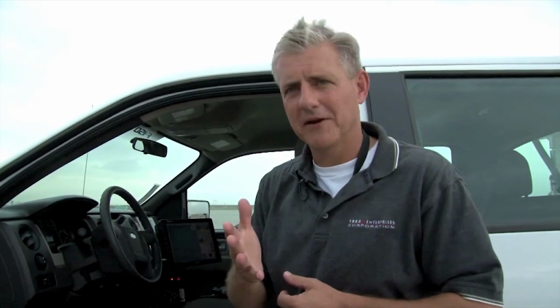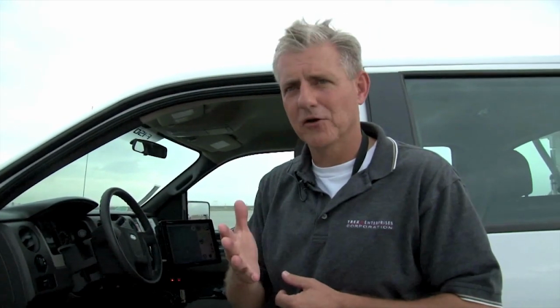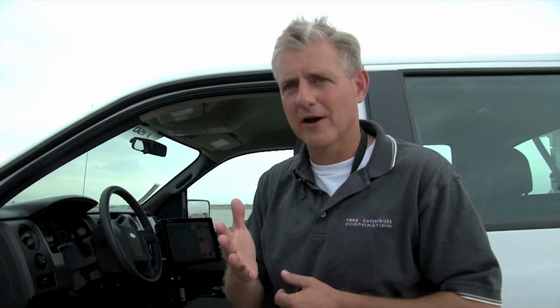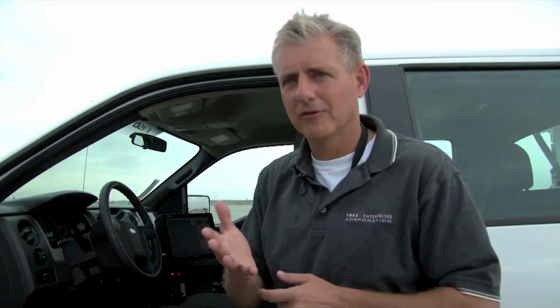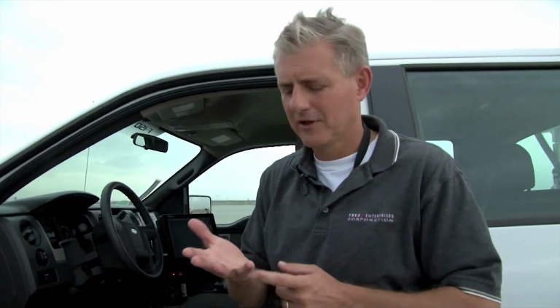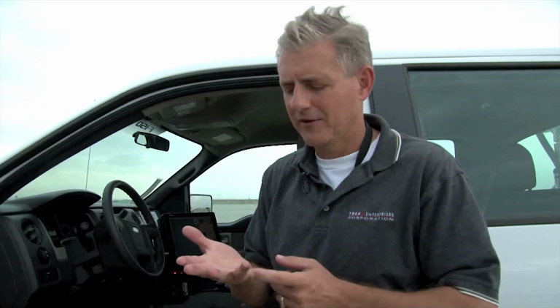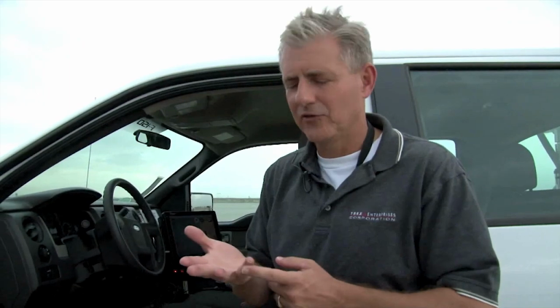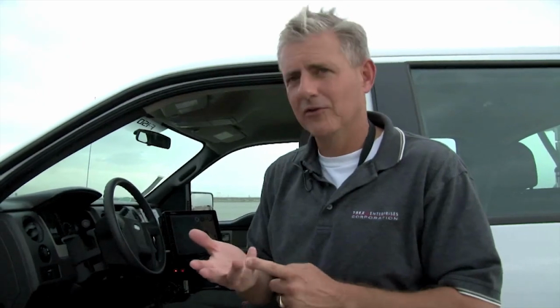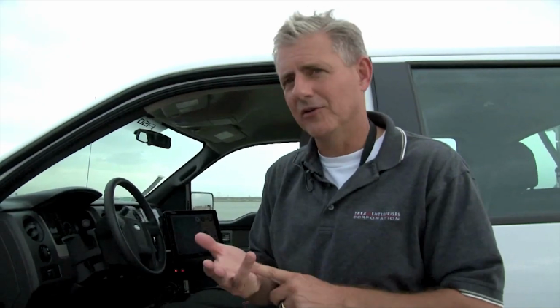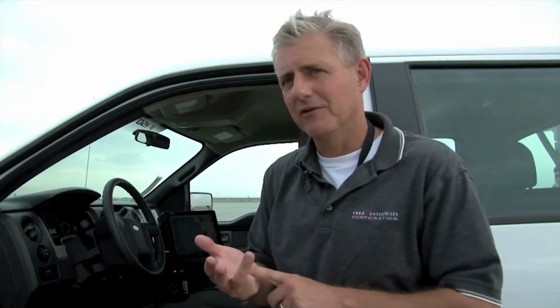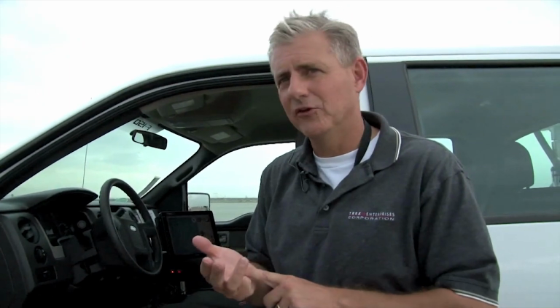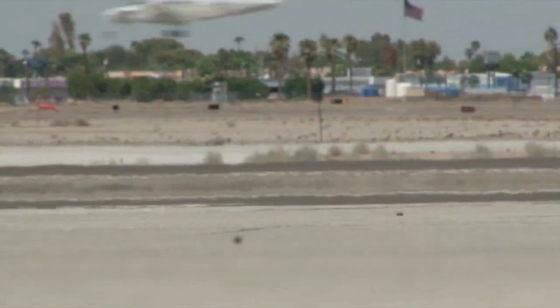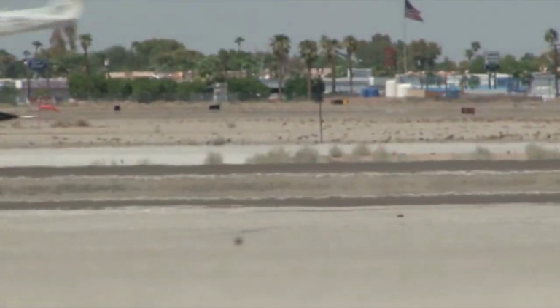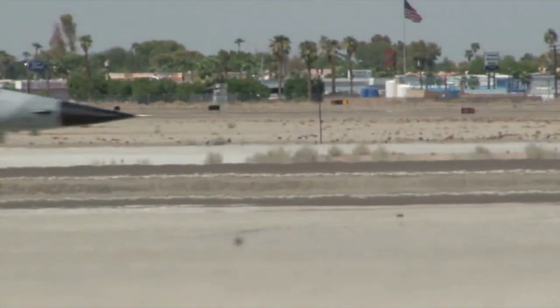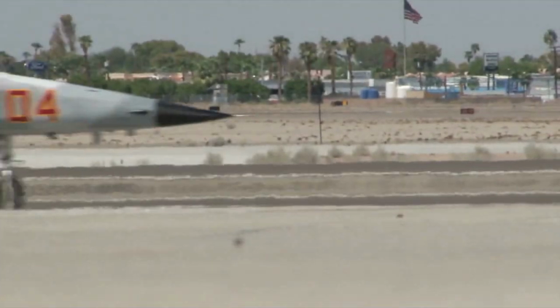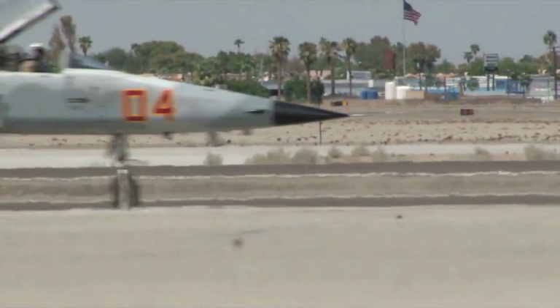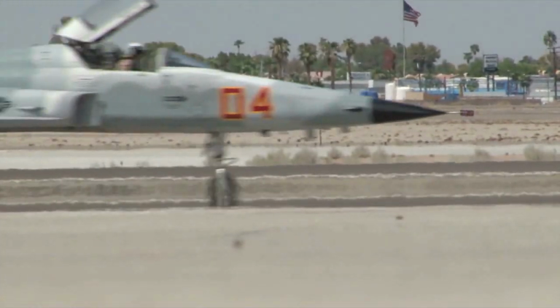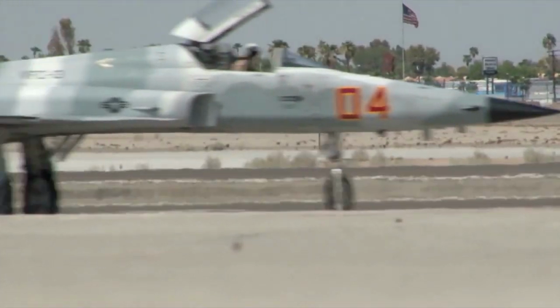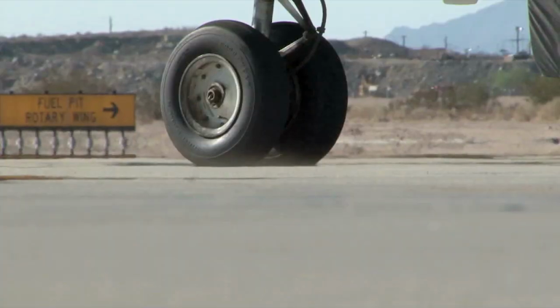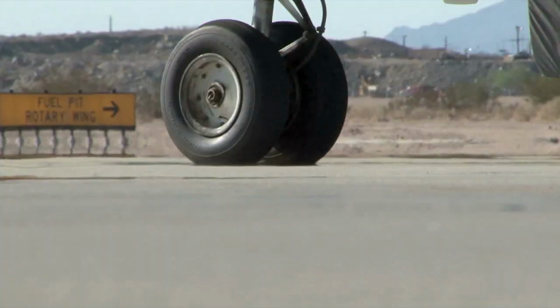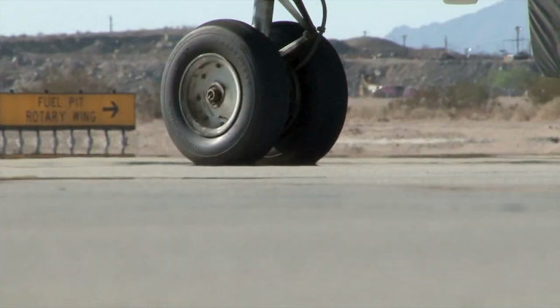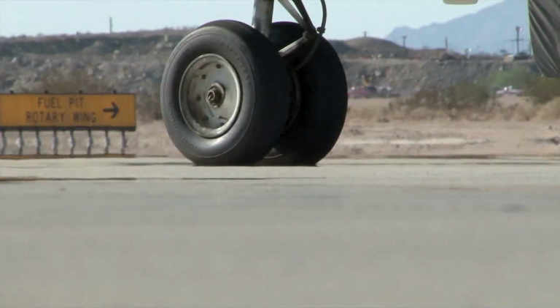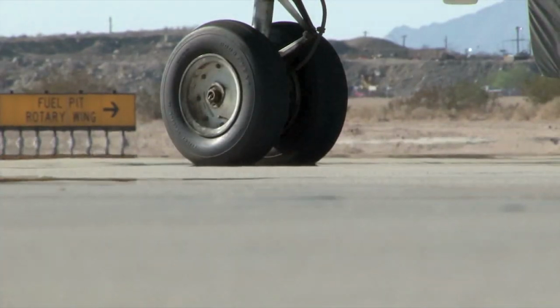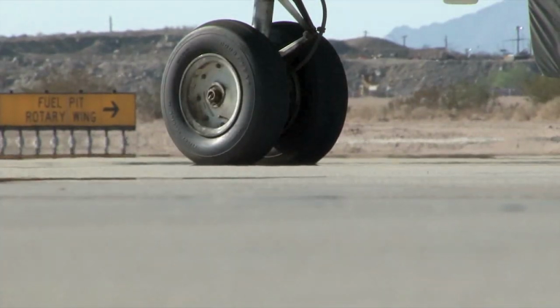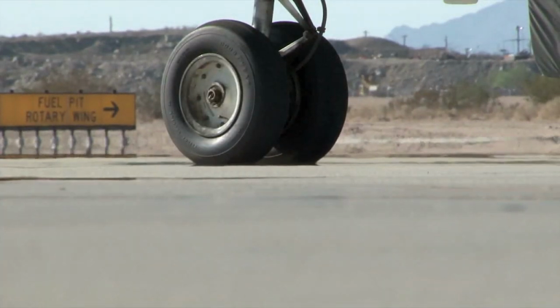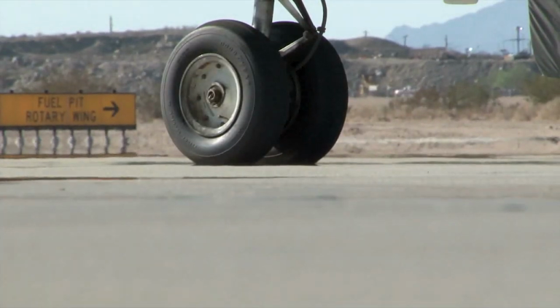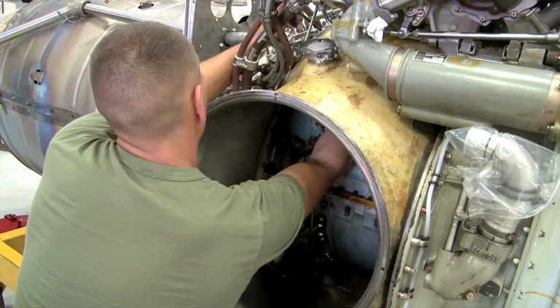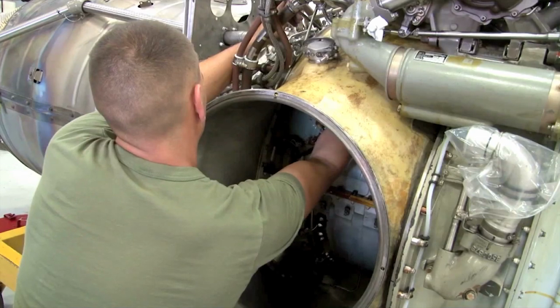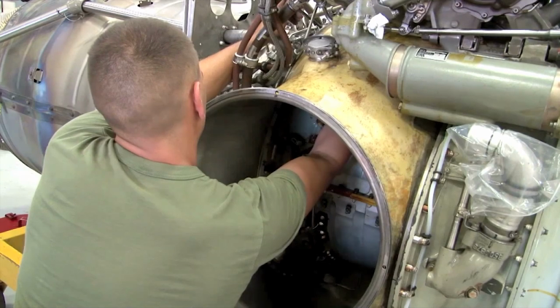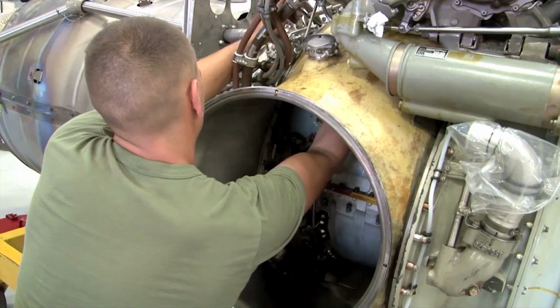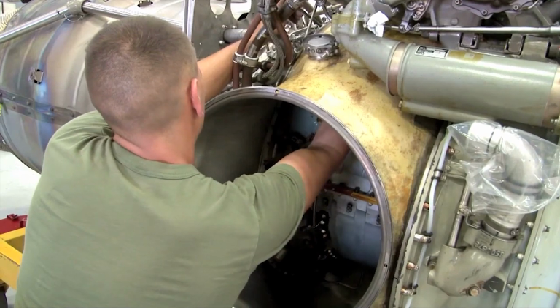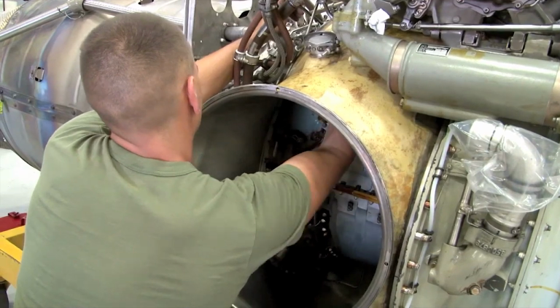If we can stop the debris from meeting the aircraft, that saves us in engine loss. That saves us in tire loss. It saves us on damage to the aircraft.